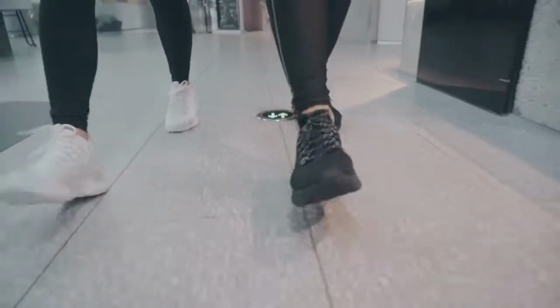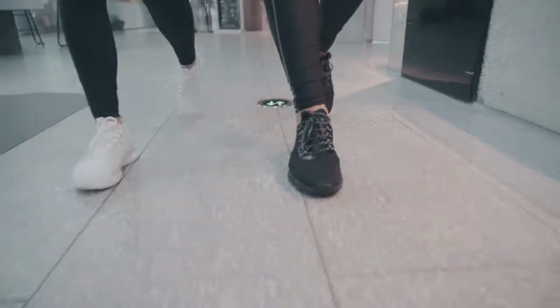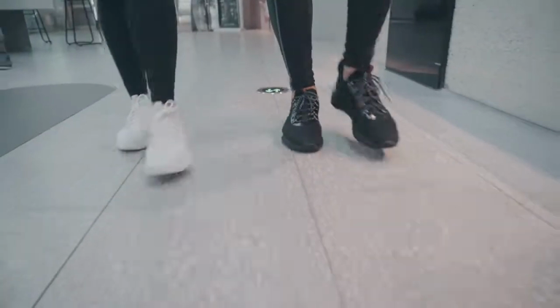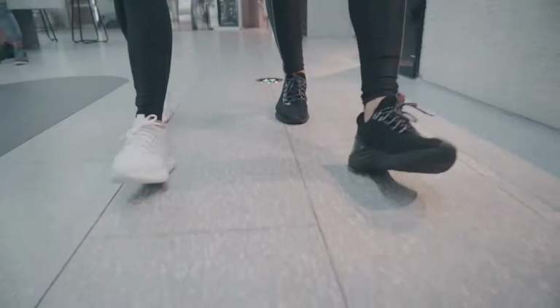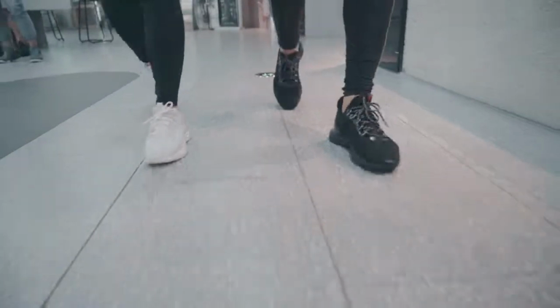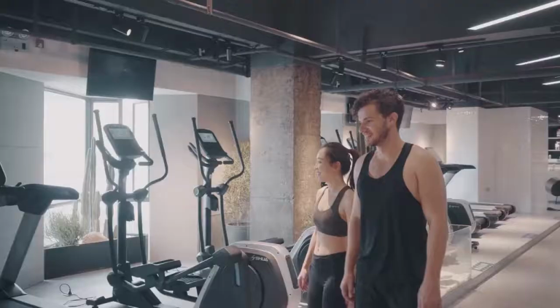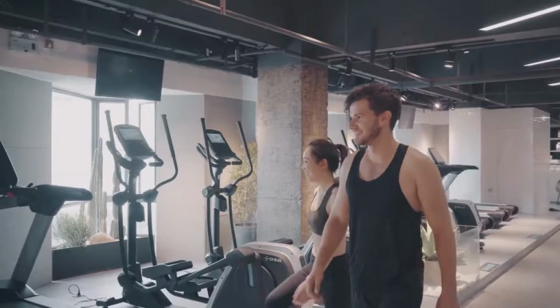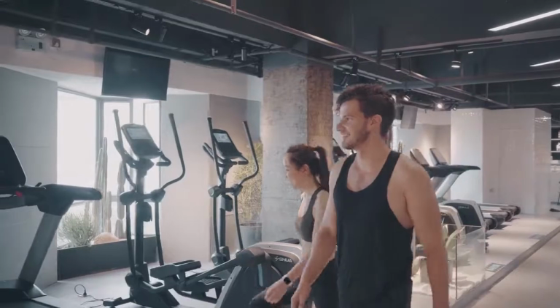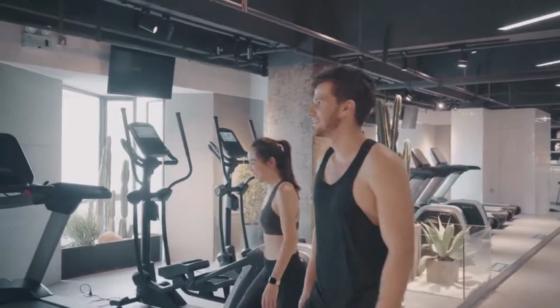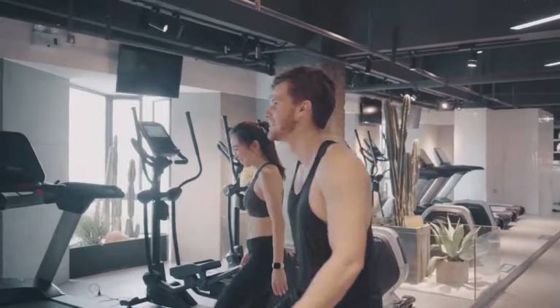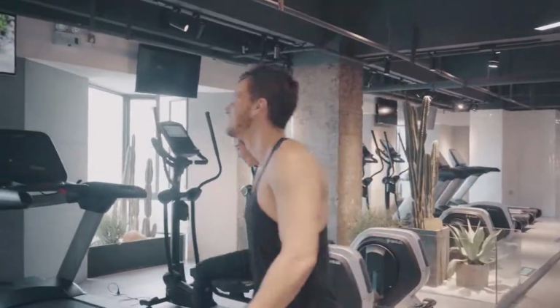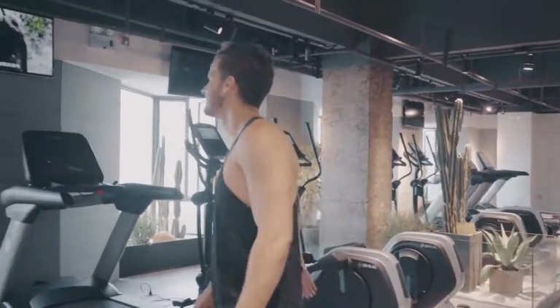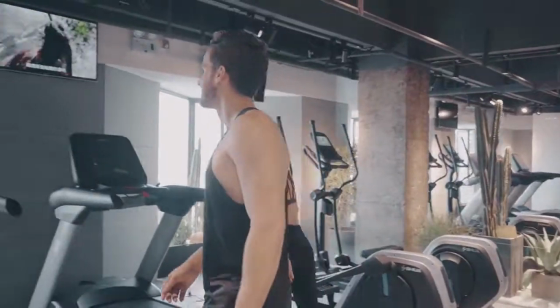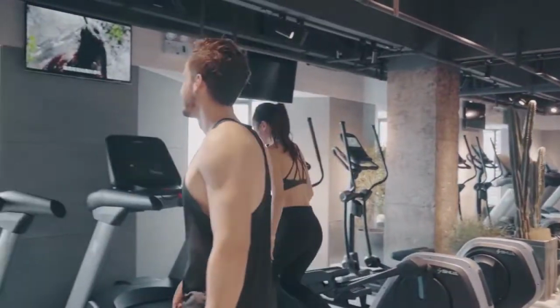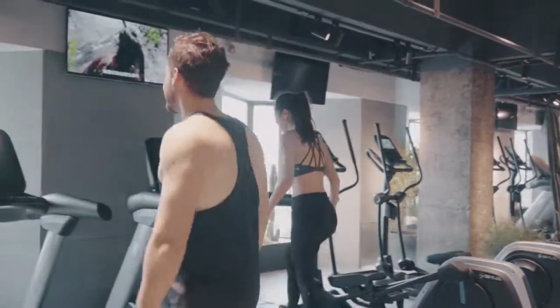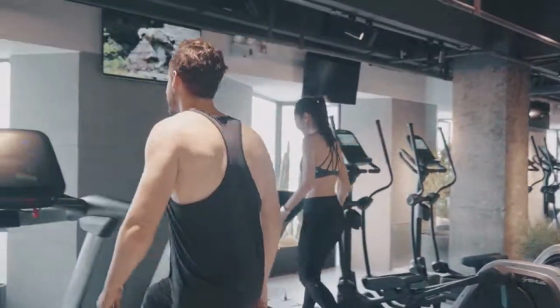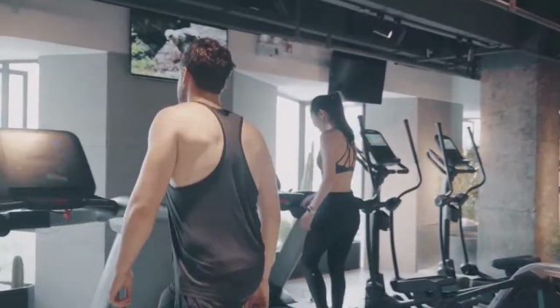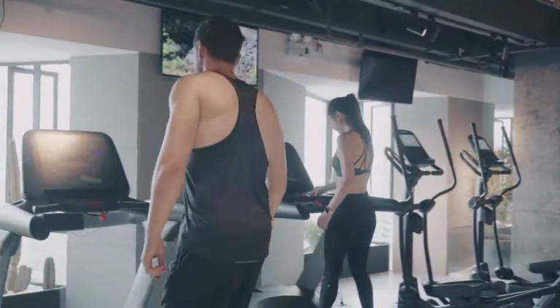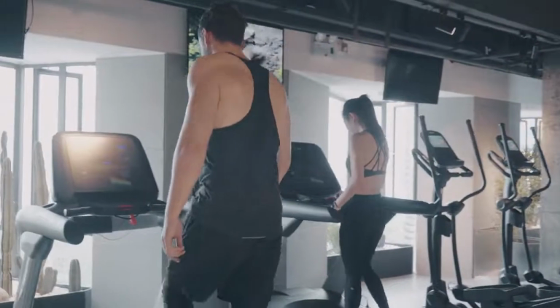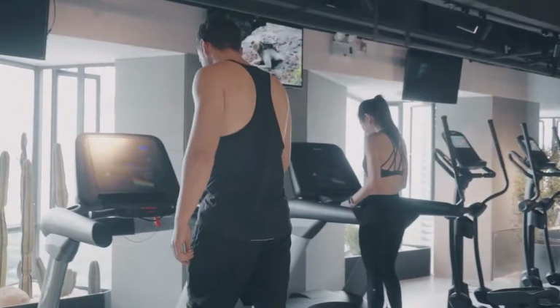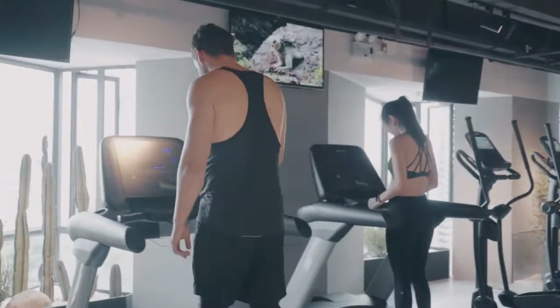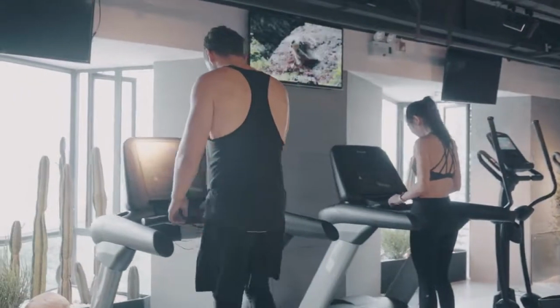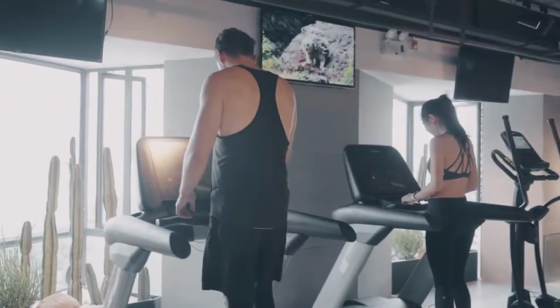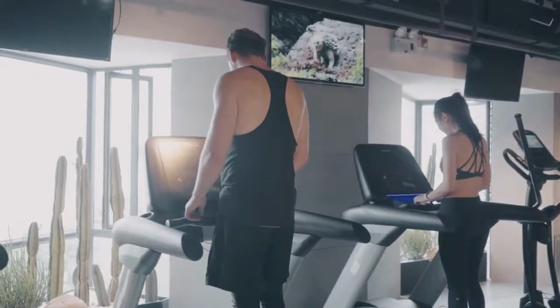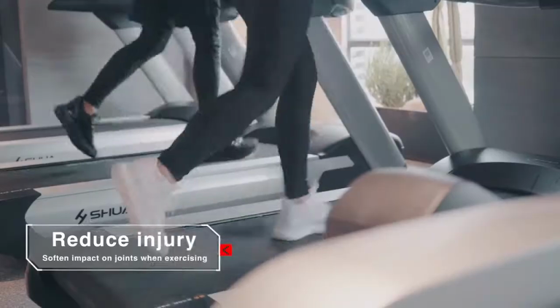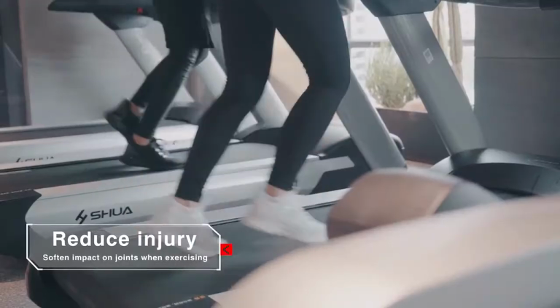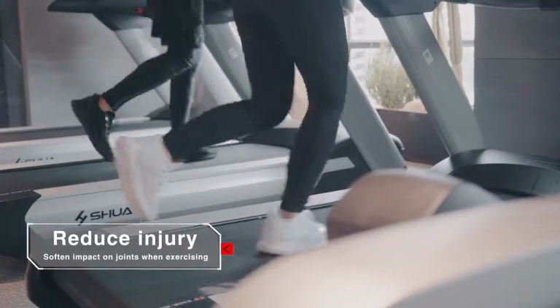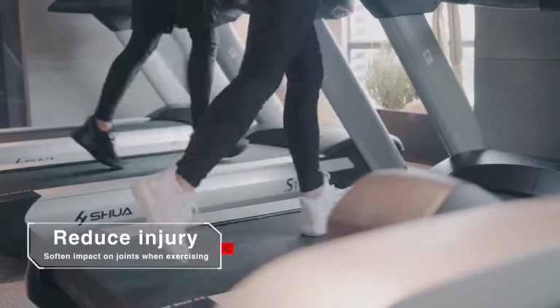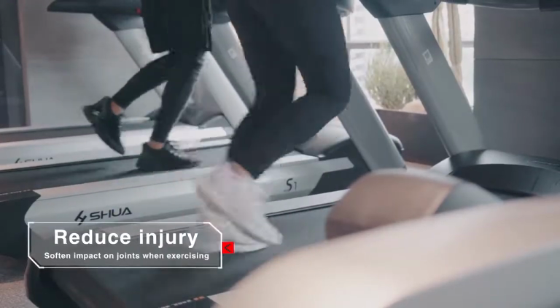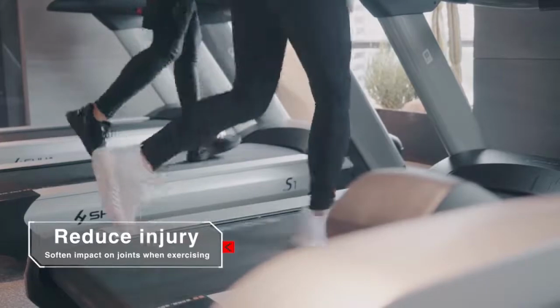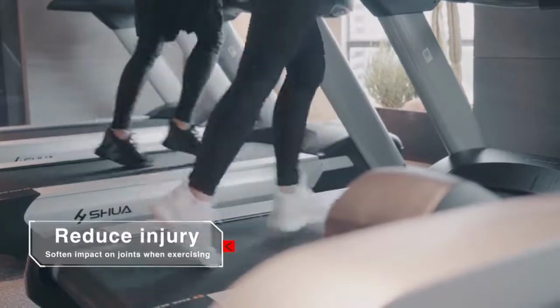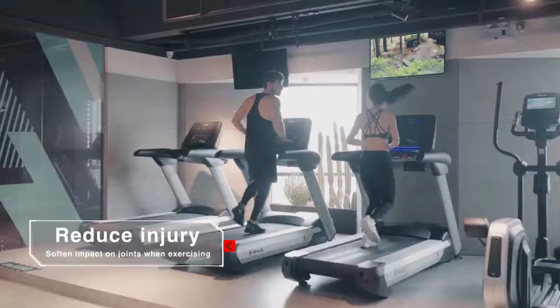To the gym, our patented P4U sole technology helps you absorb all the pressure, reducing pain on your joints.